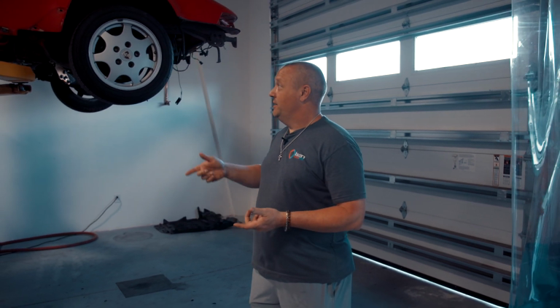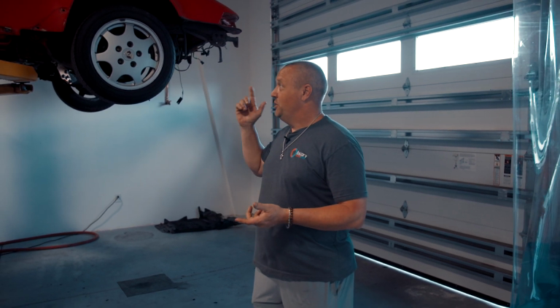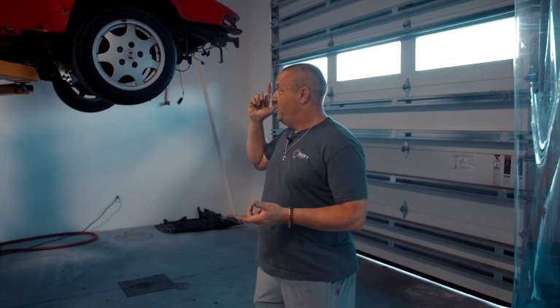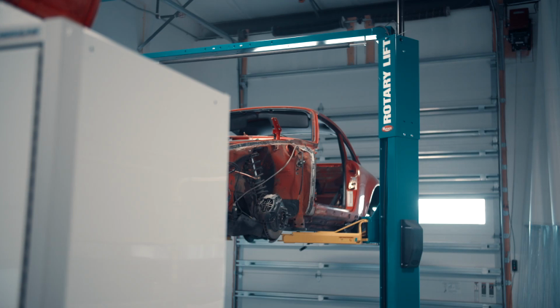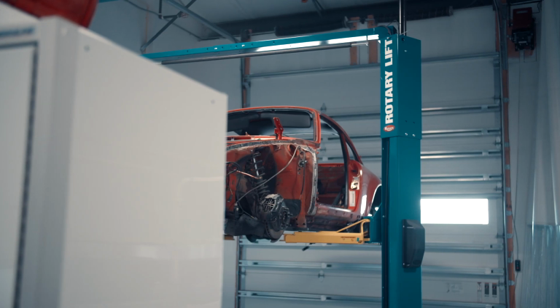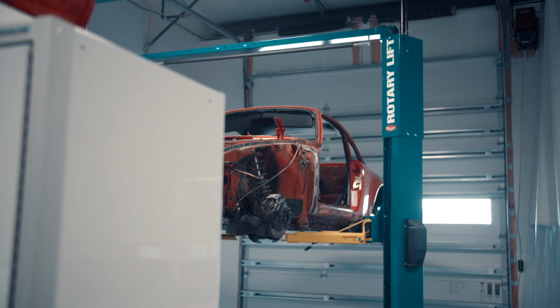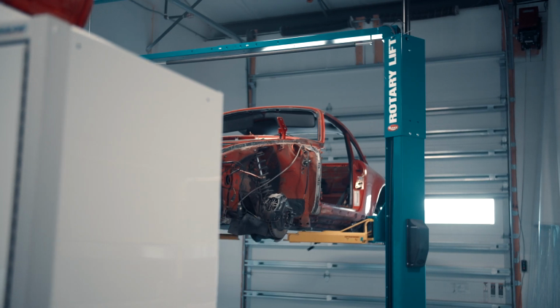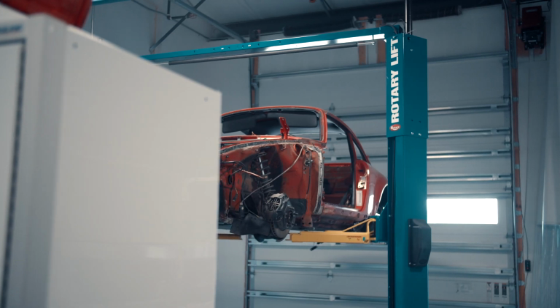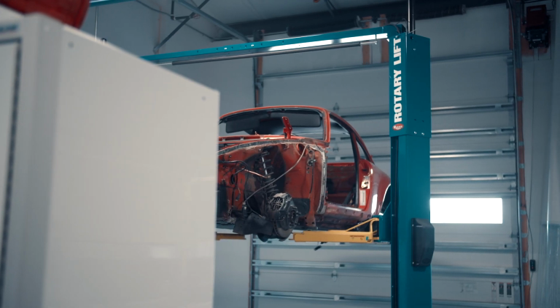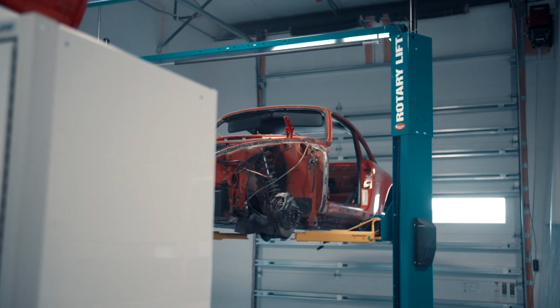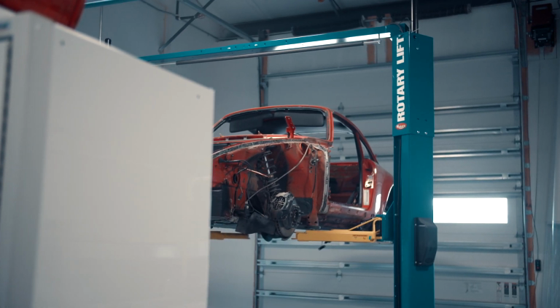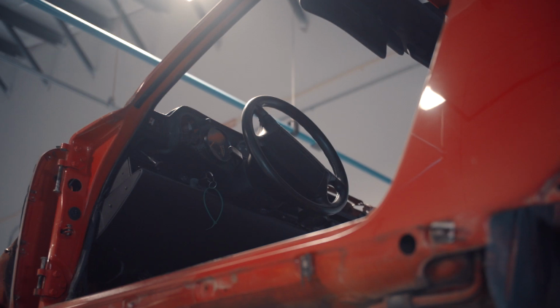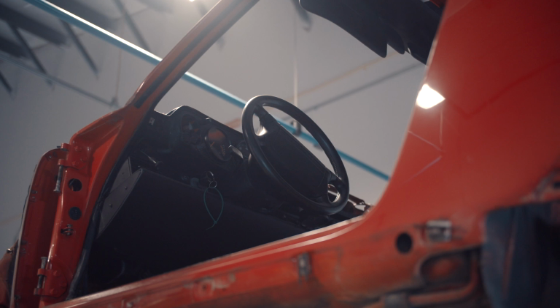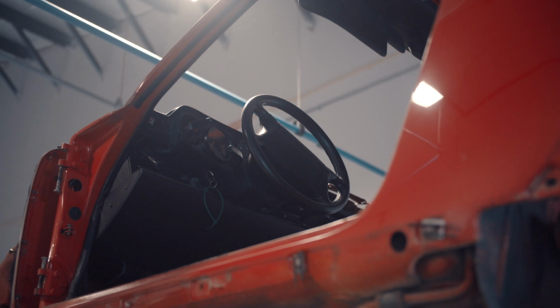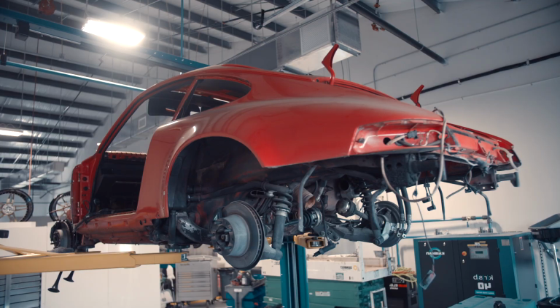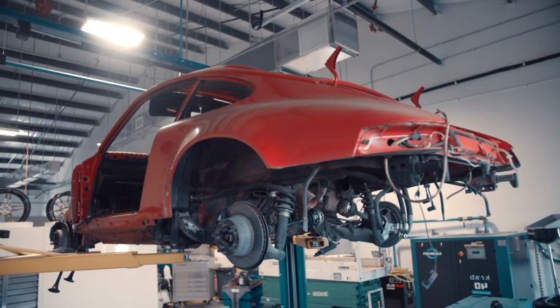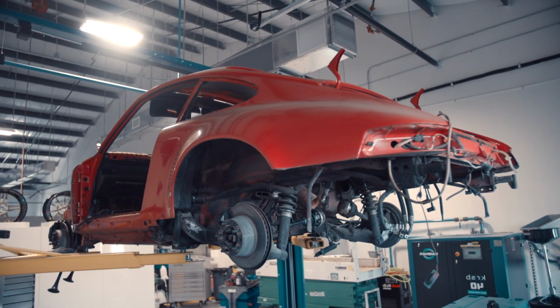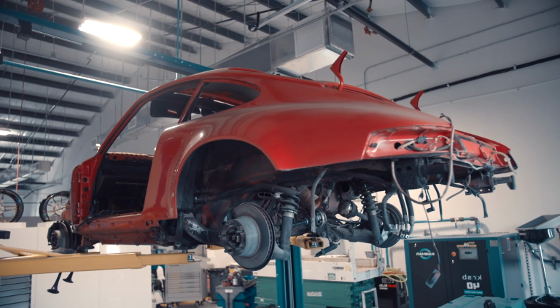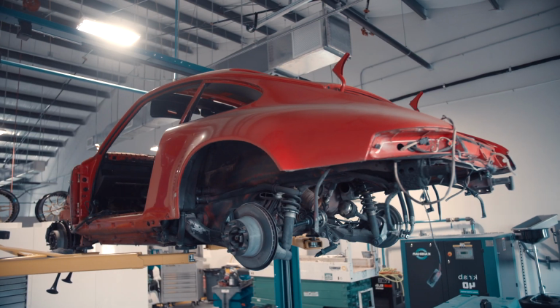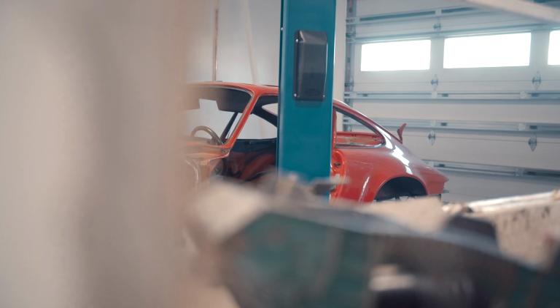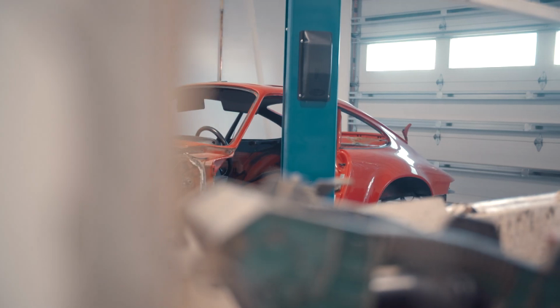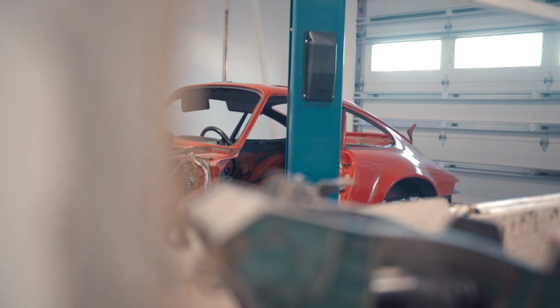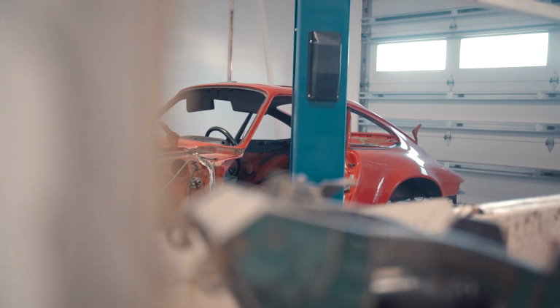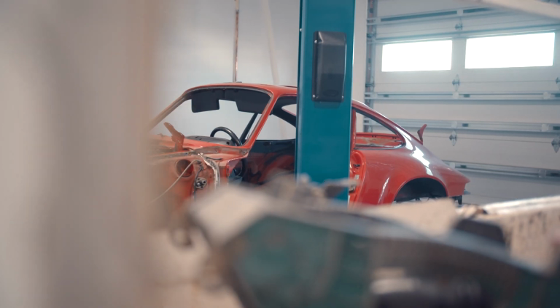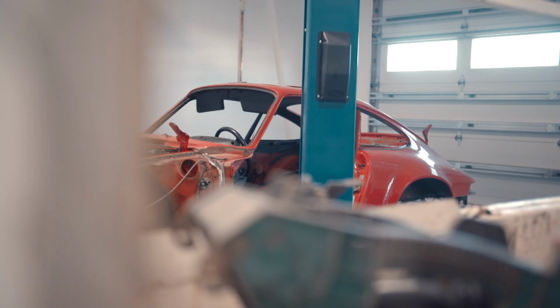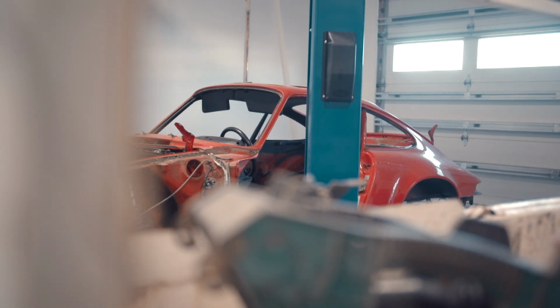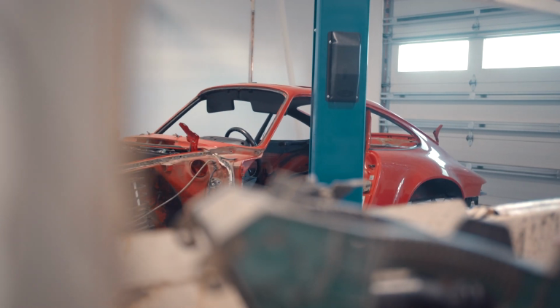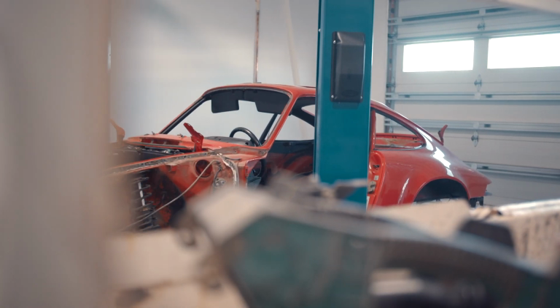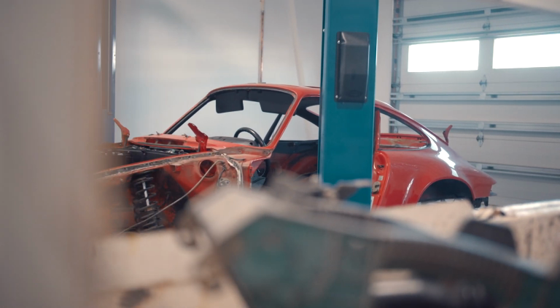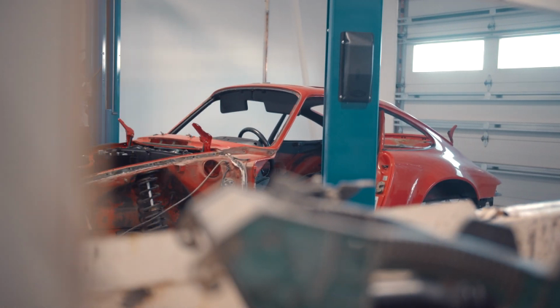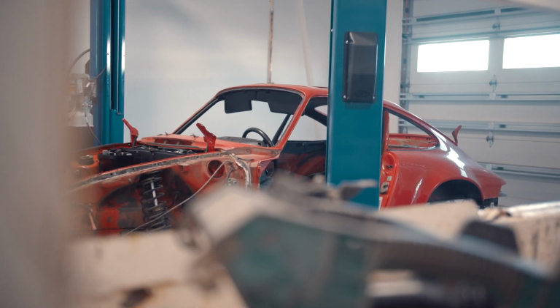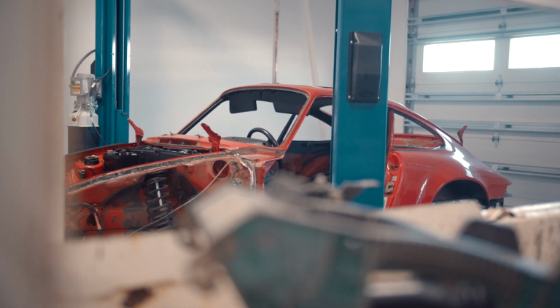So here we have — I don't know what this is — 91, 92... it's a 964 C2. I don't know the exact year of it.